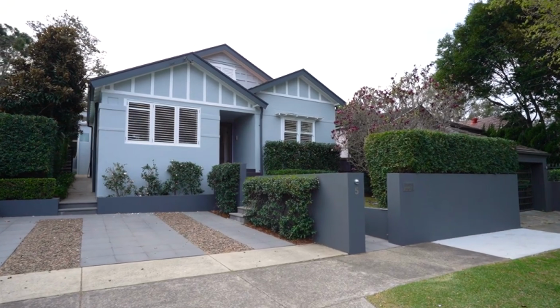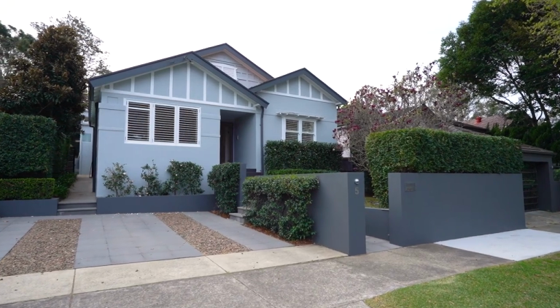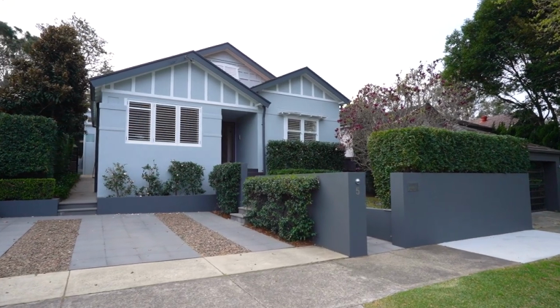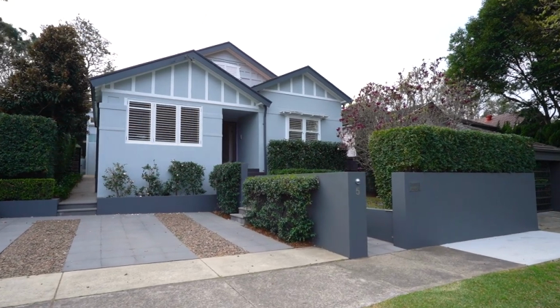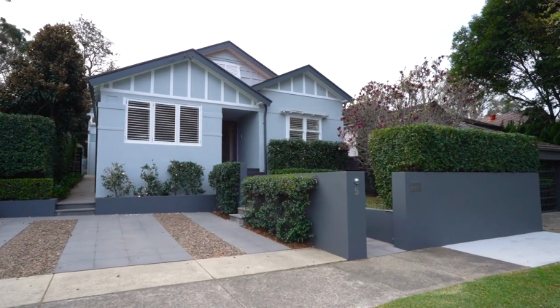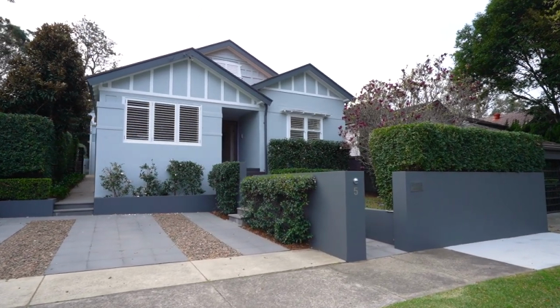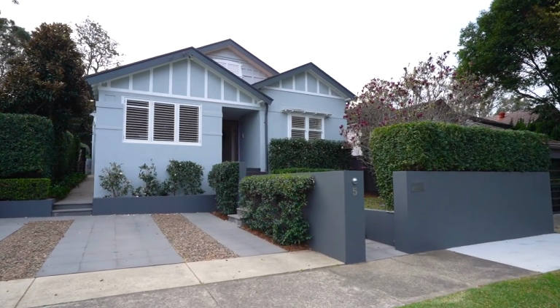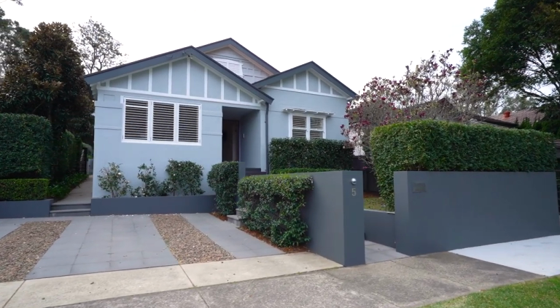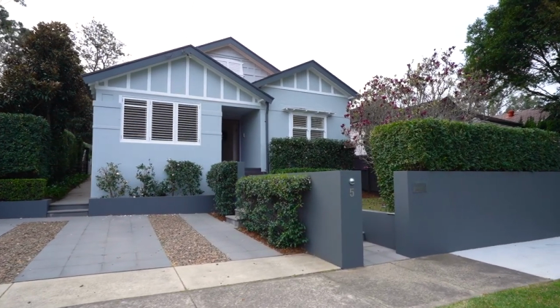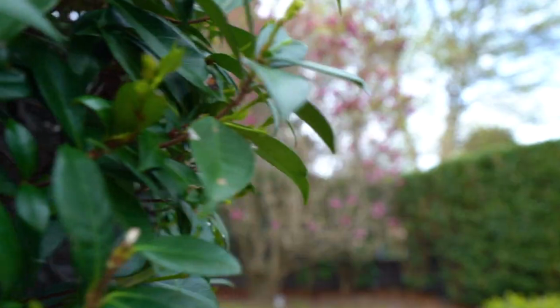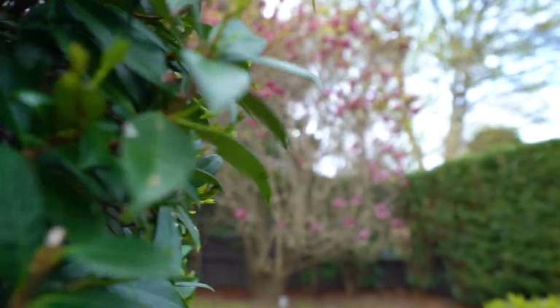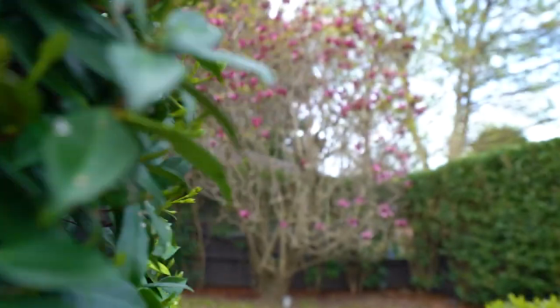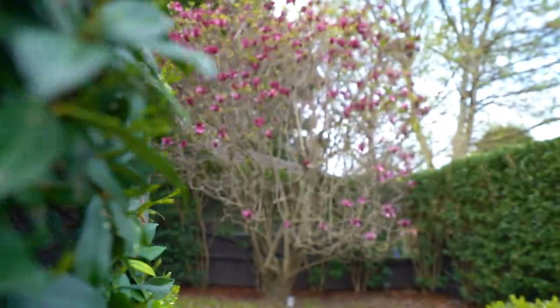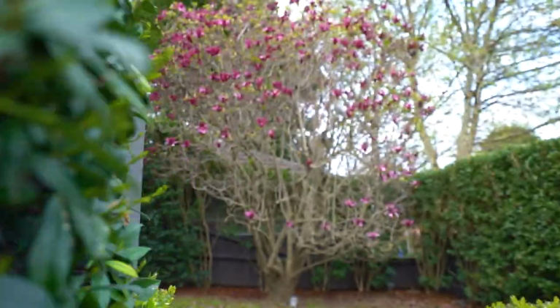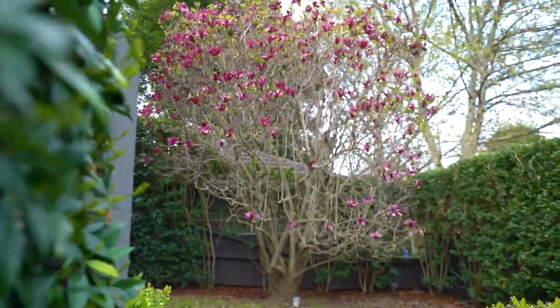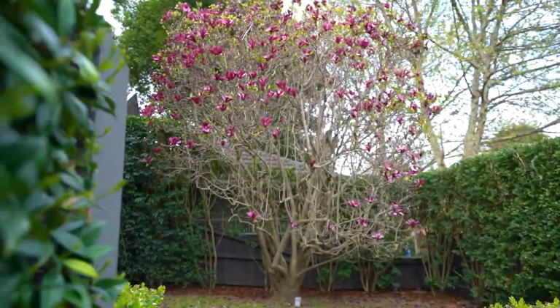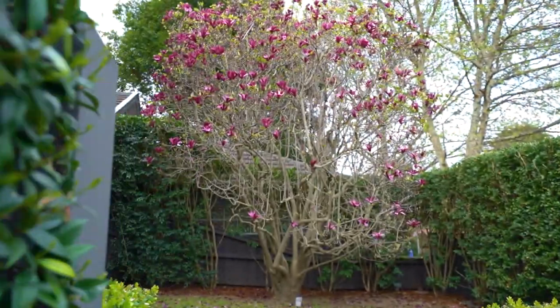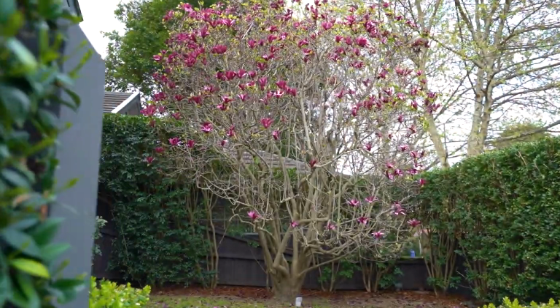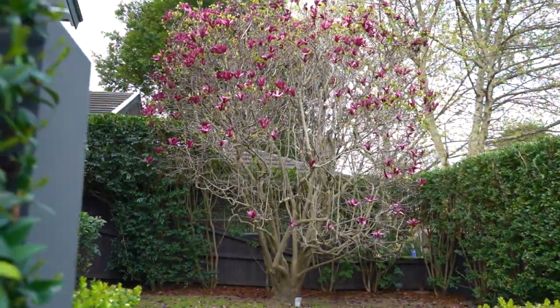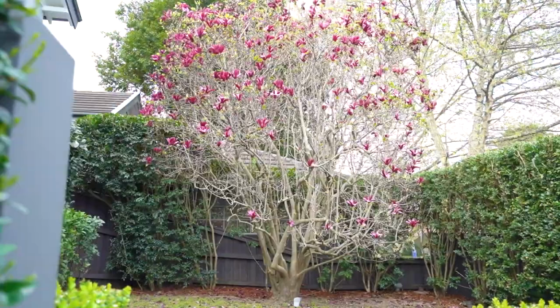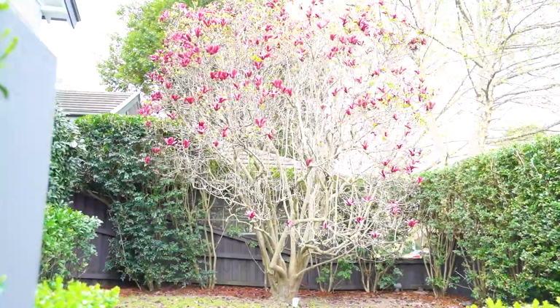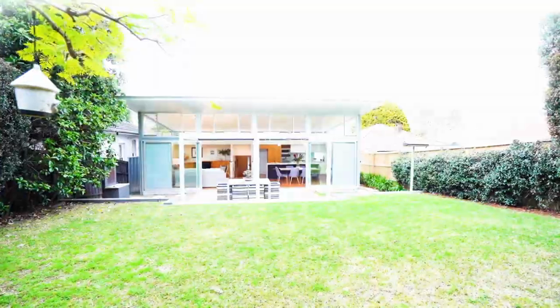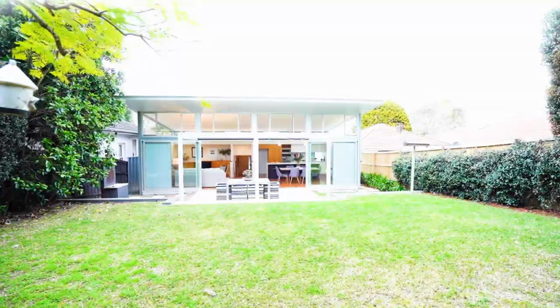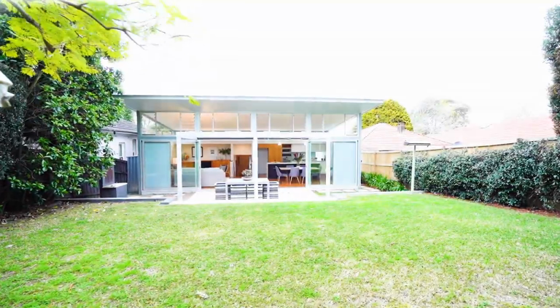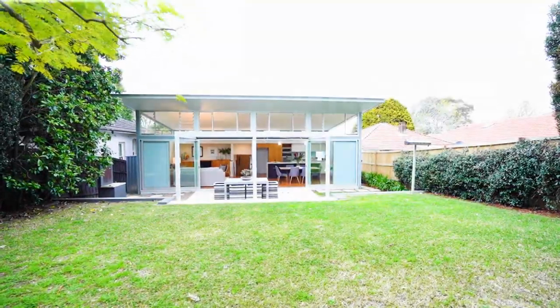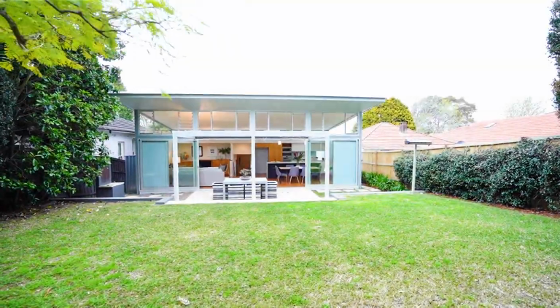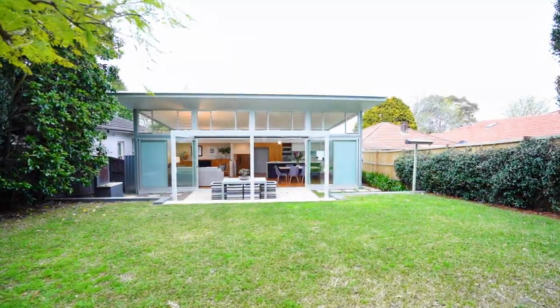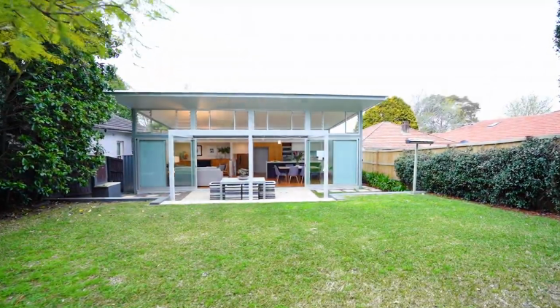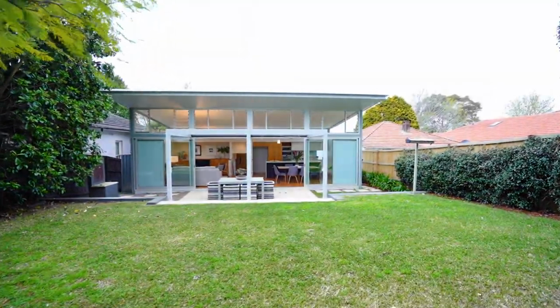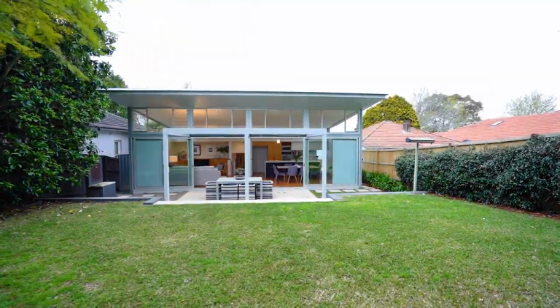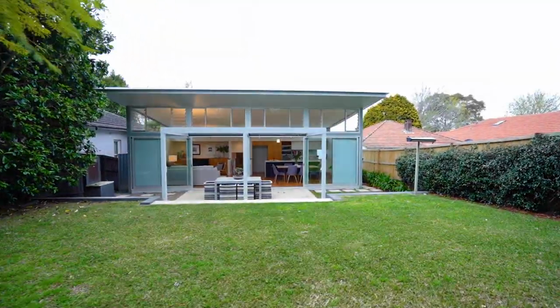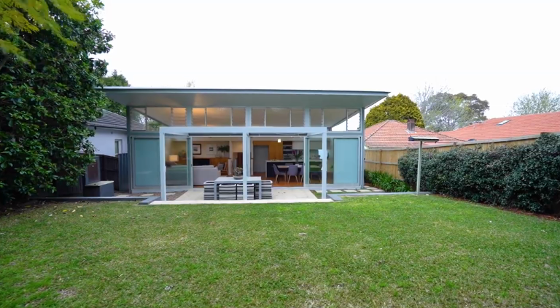Architecturally reimagined from front to back, this home marries a restoration to the front of the home with a modern, majestic extension to the rear.